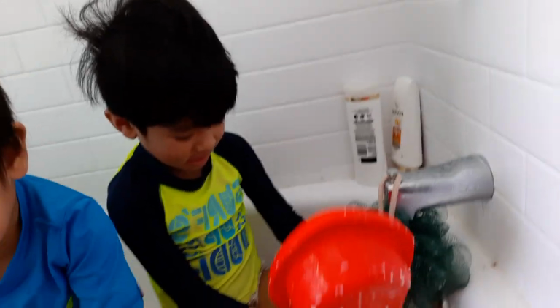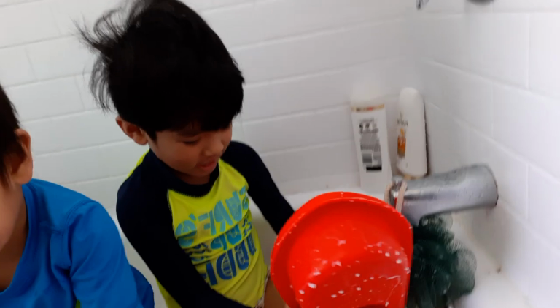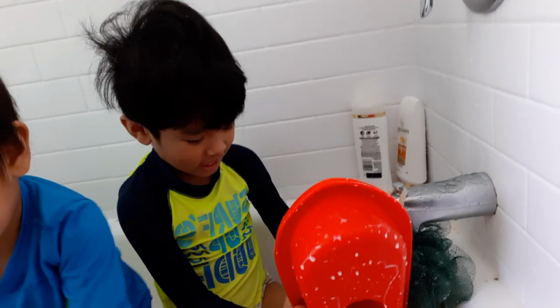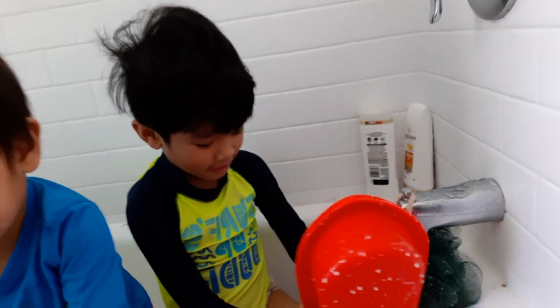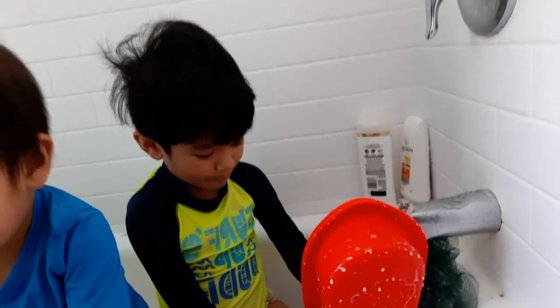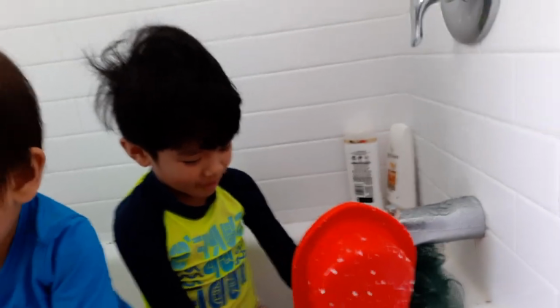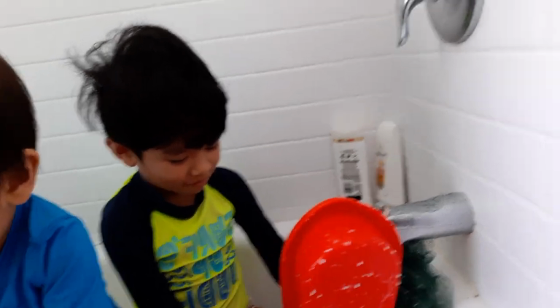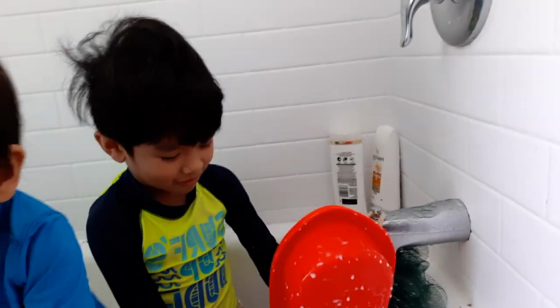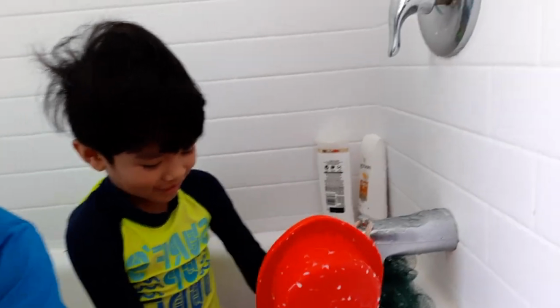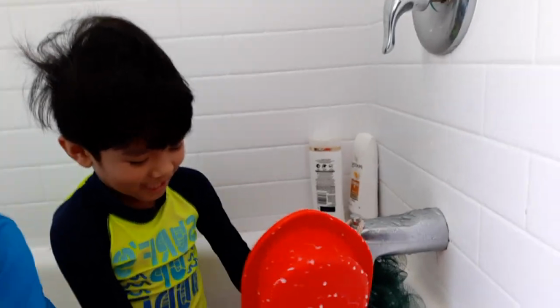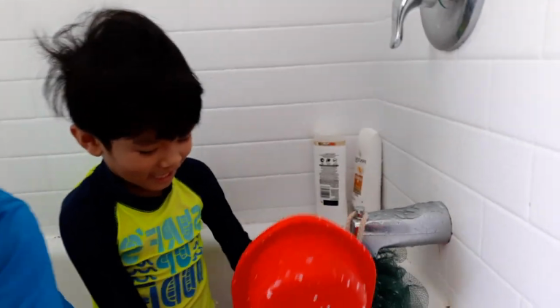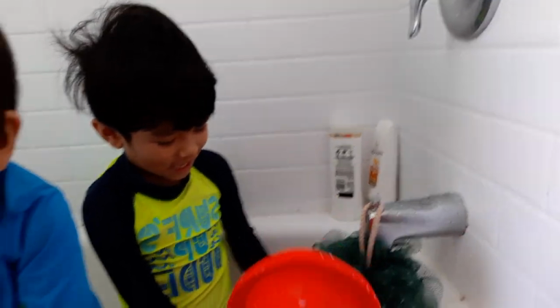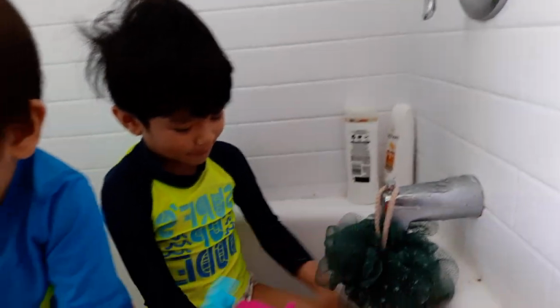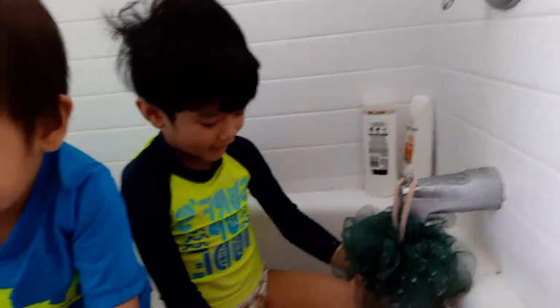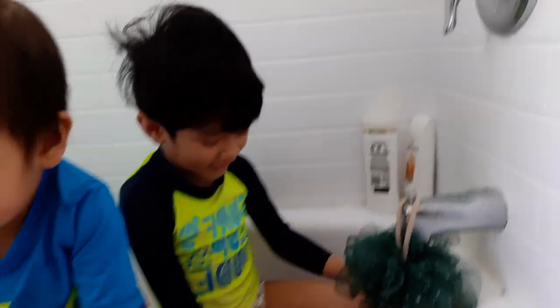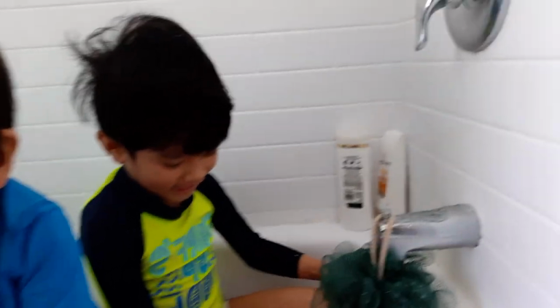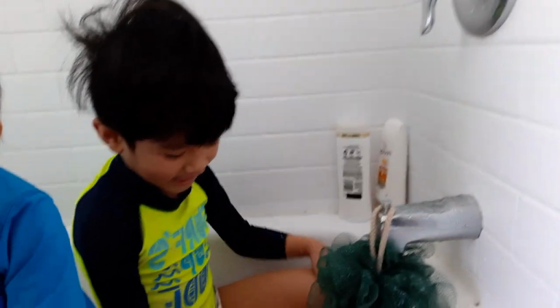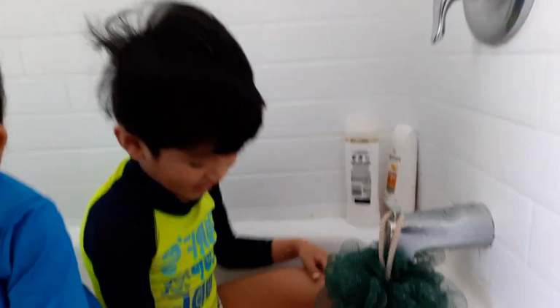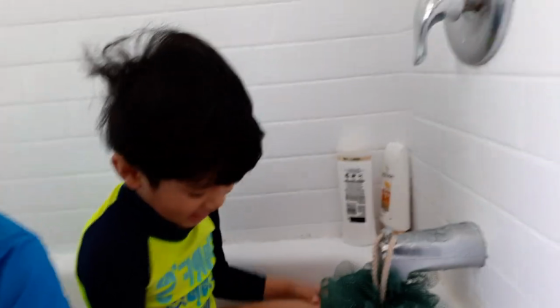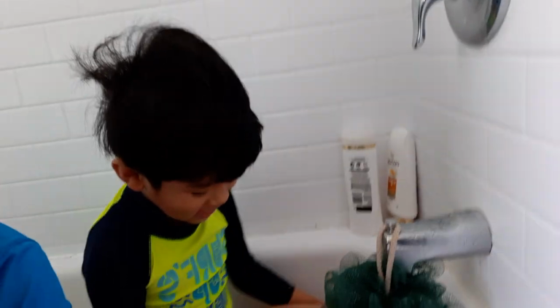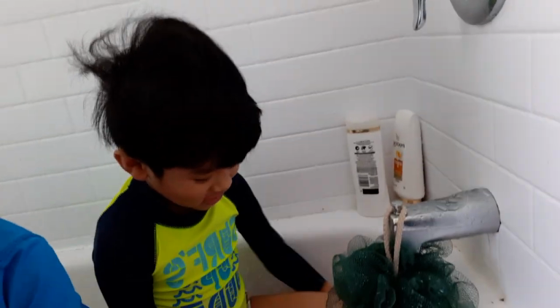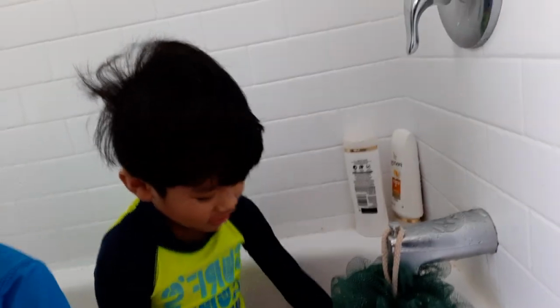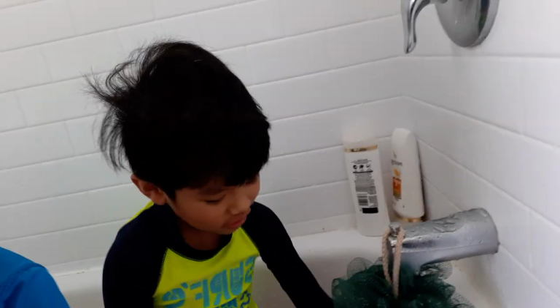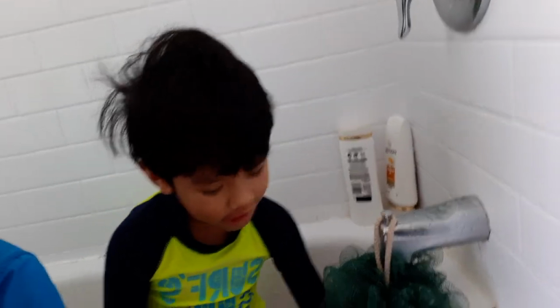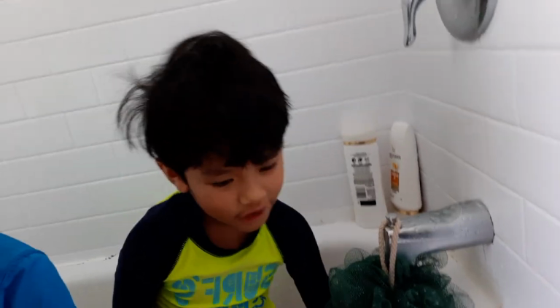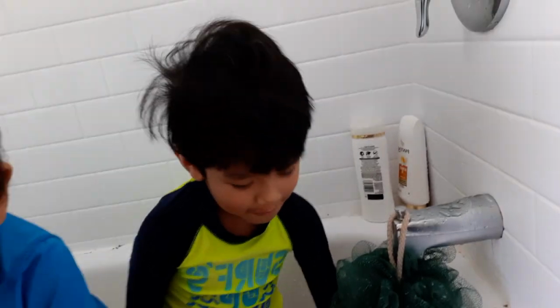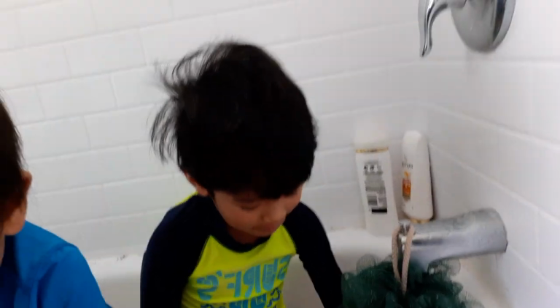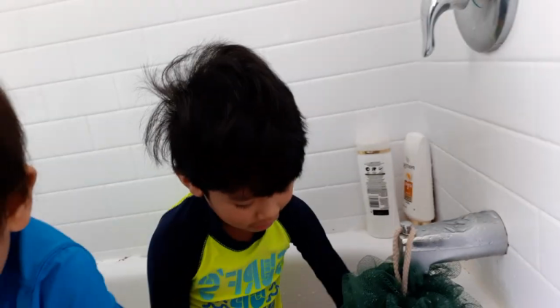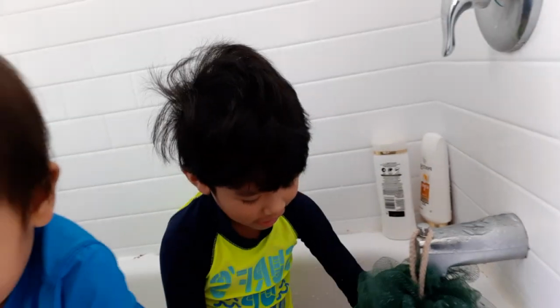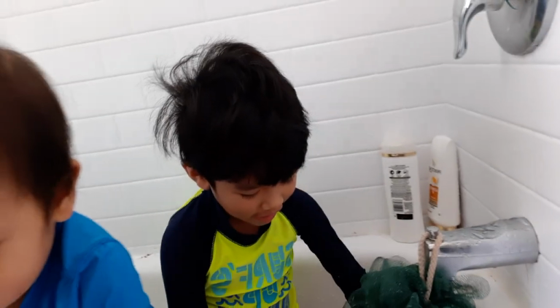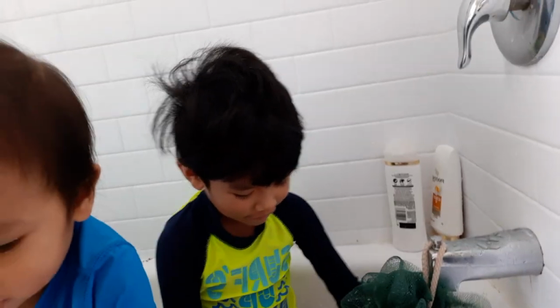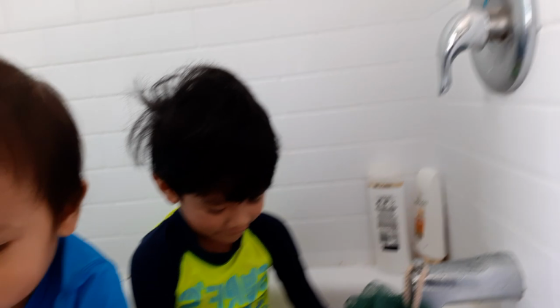I've got milk. I've got milk on everything.